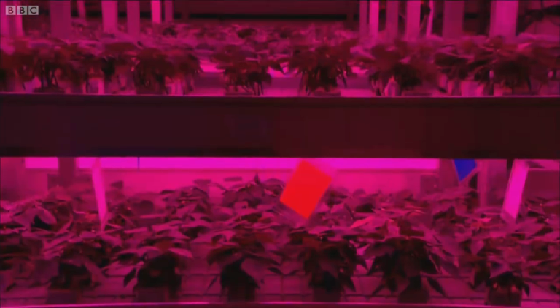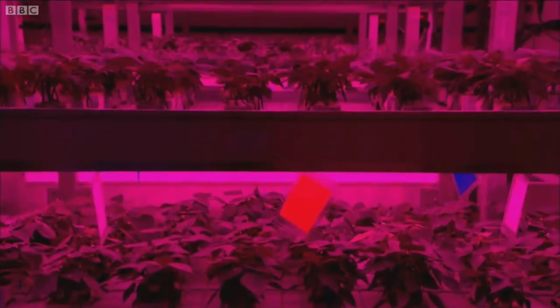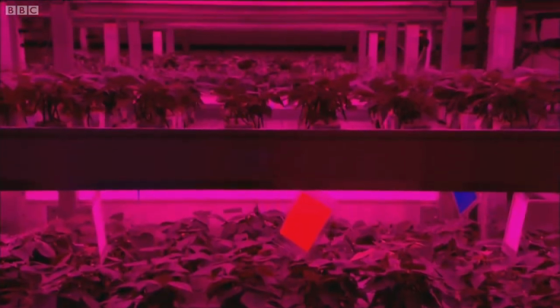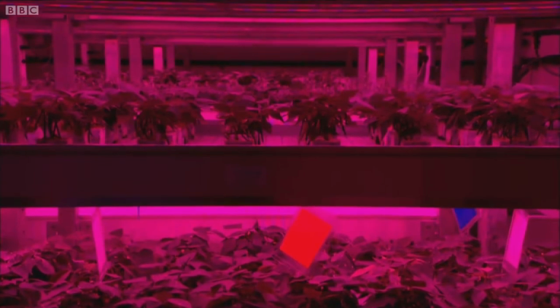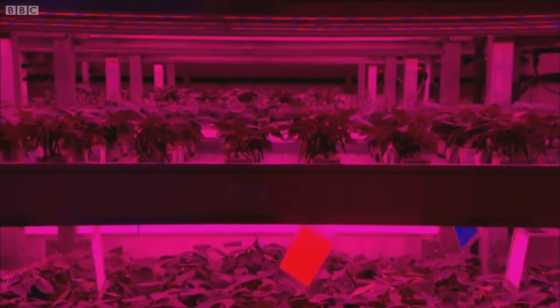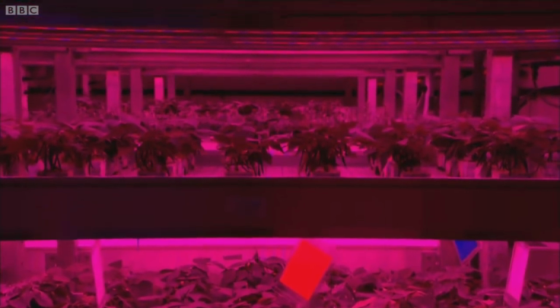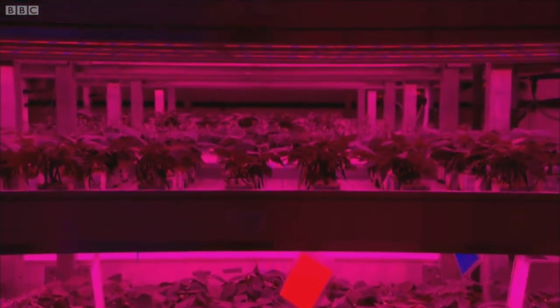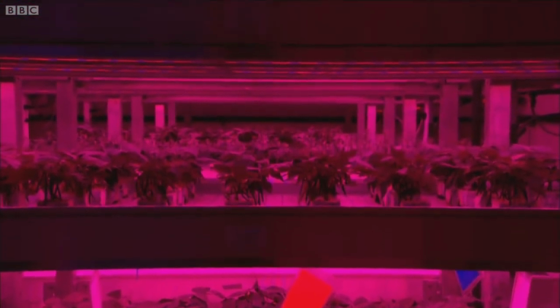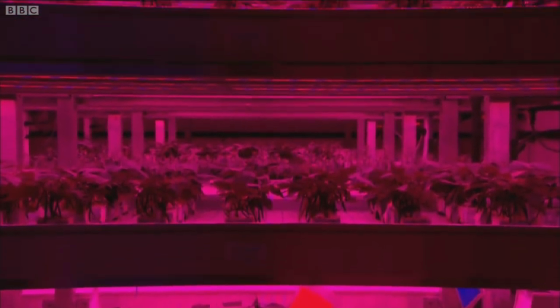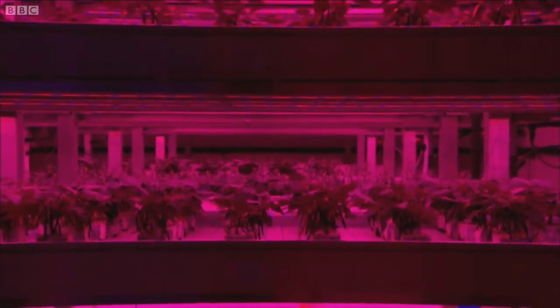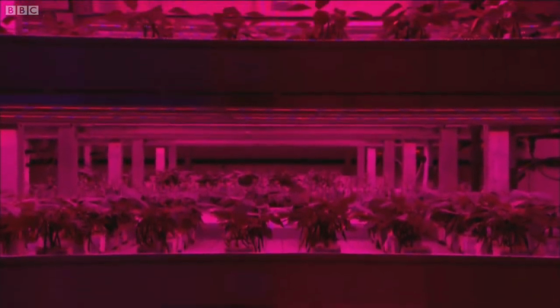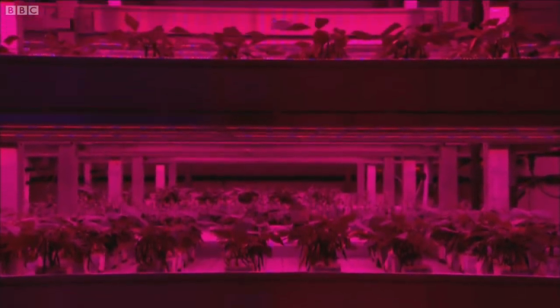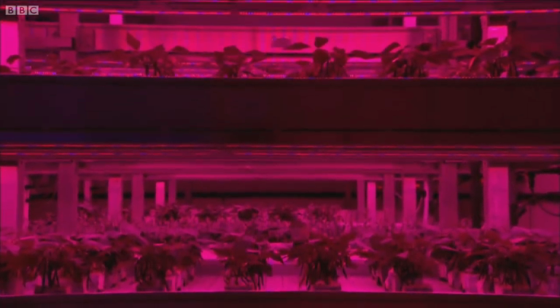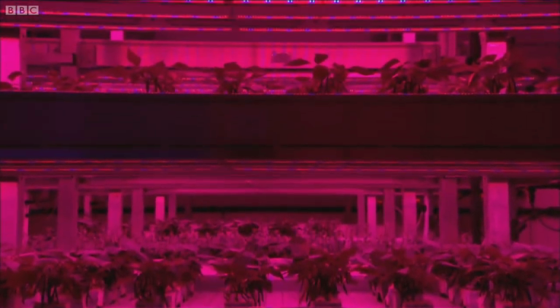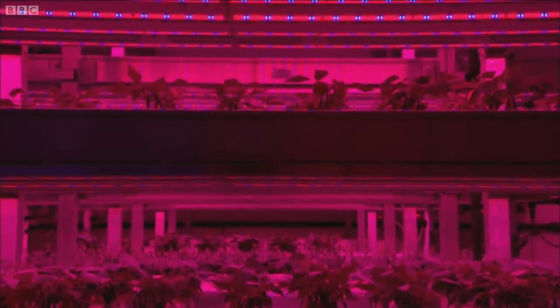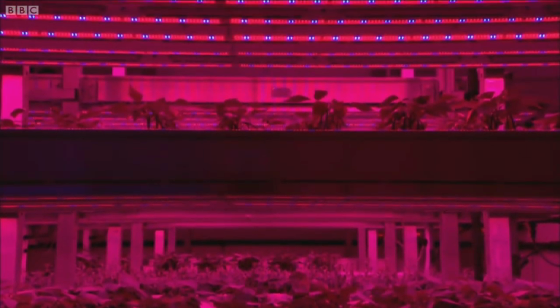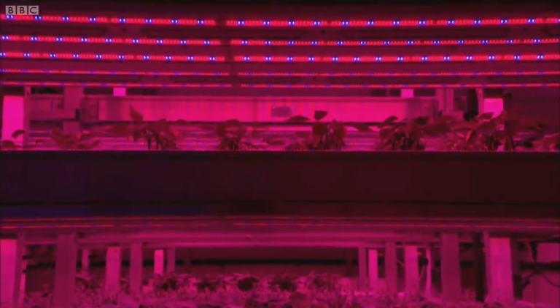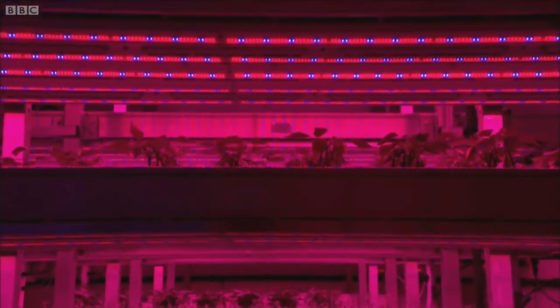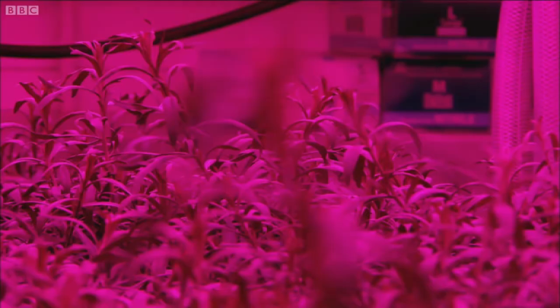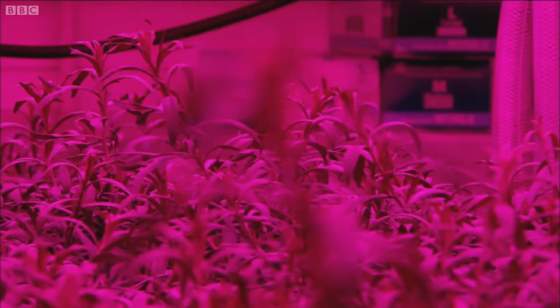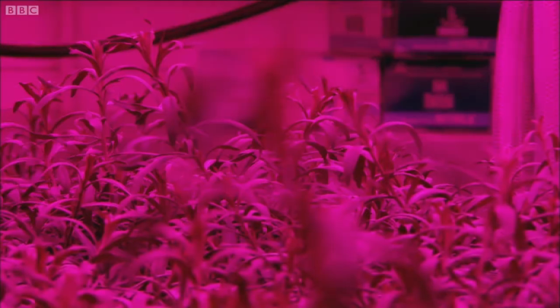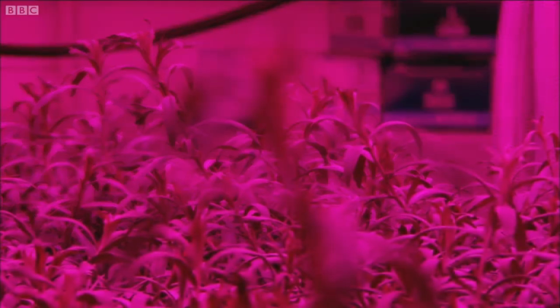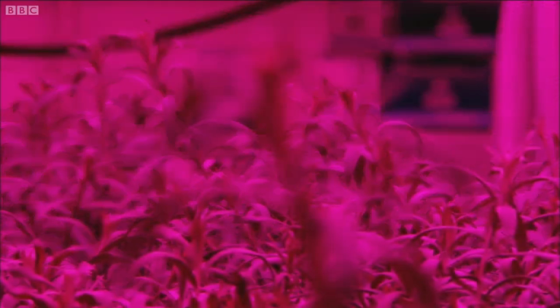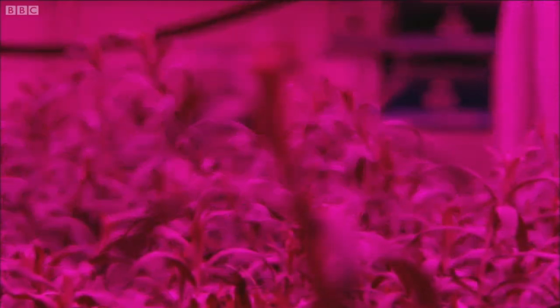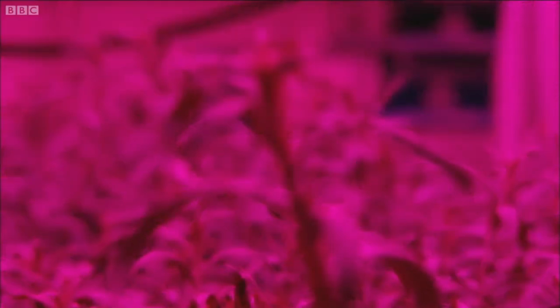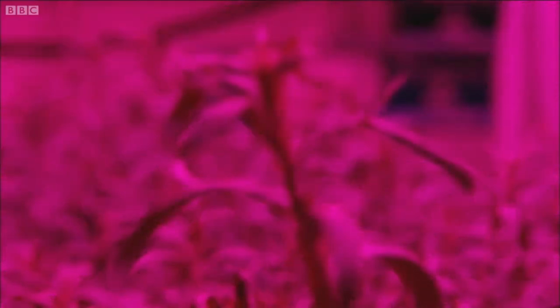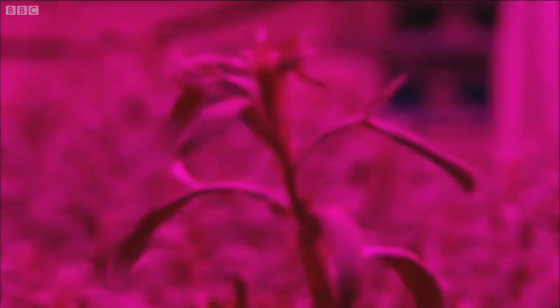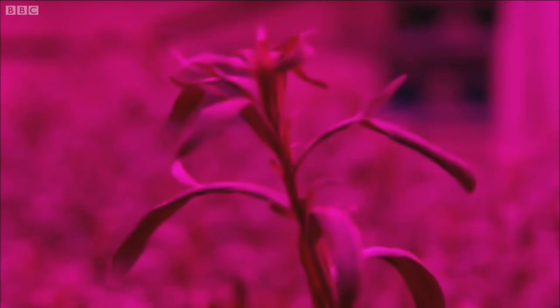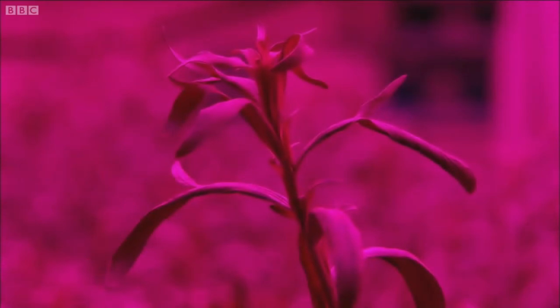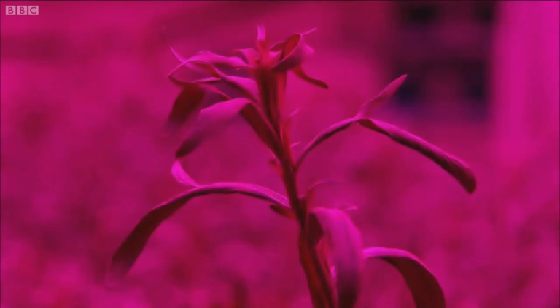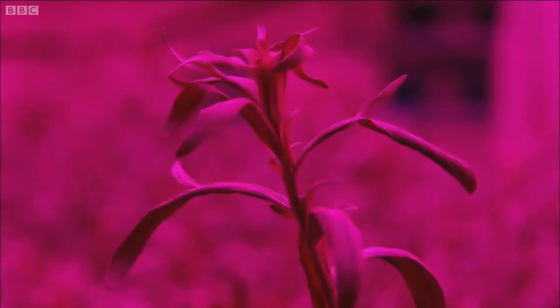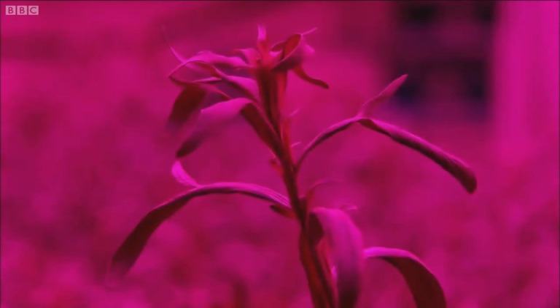Scientists are even working to breed crops with deeper roots, making them more resistant to drought while depositing more carbon into the soil.